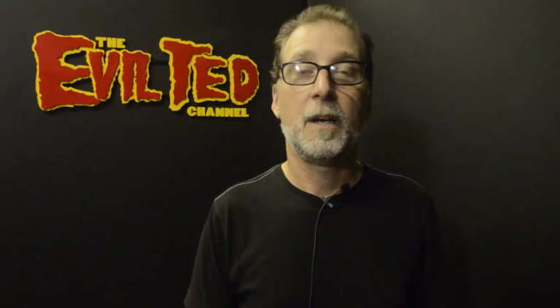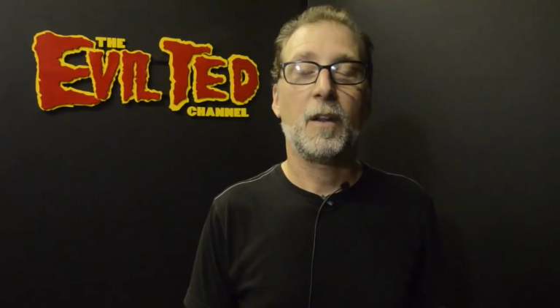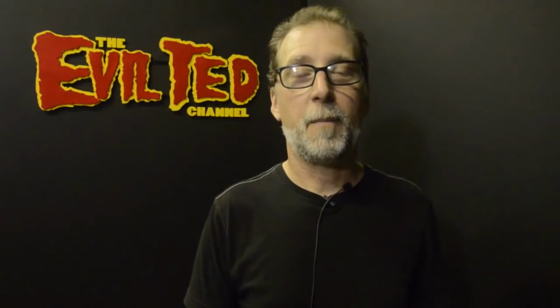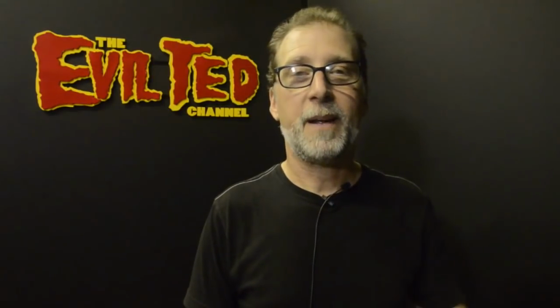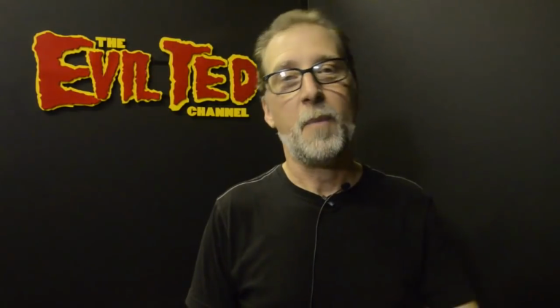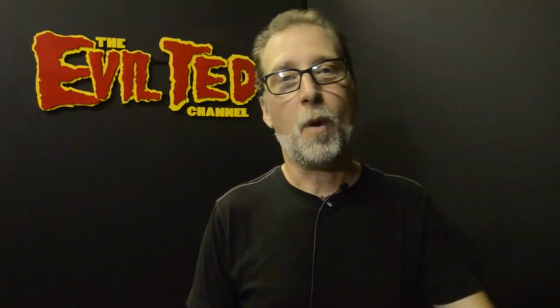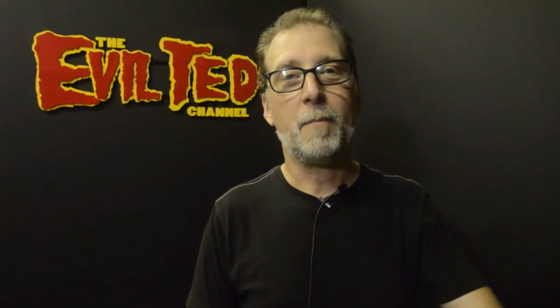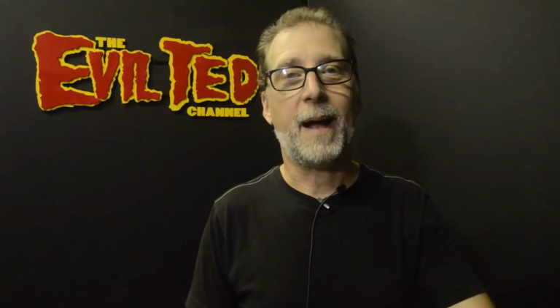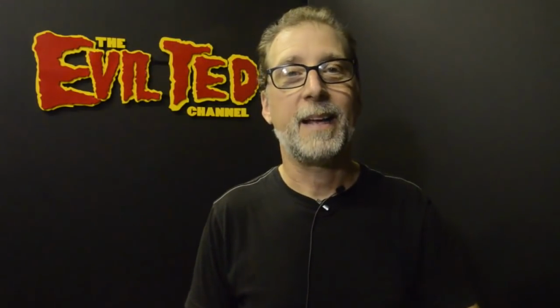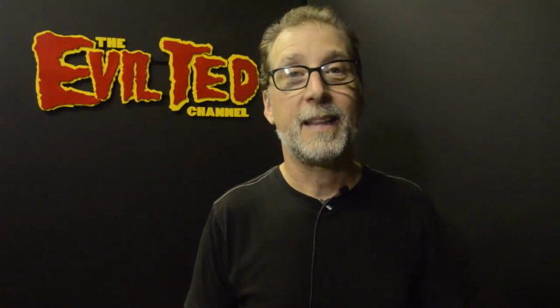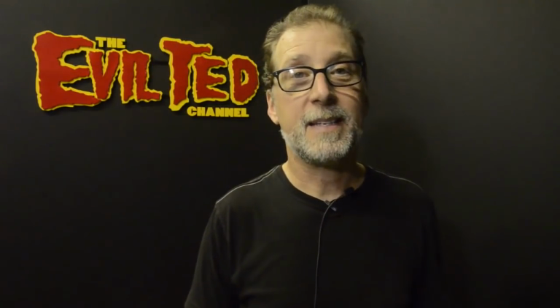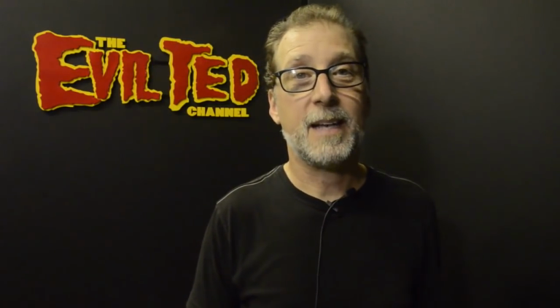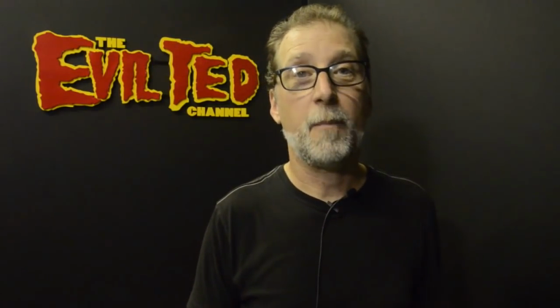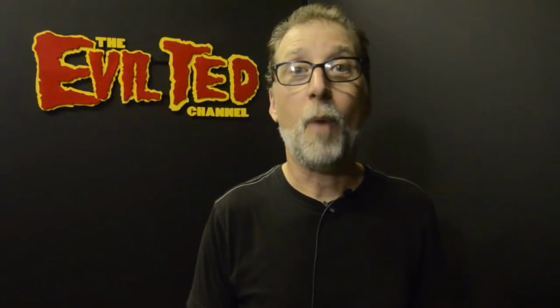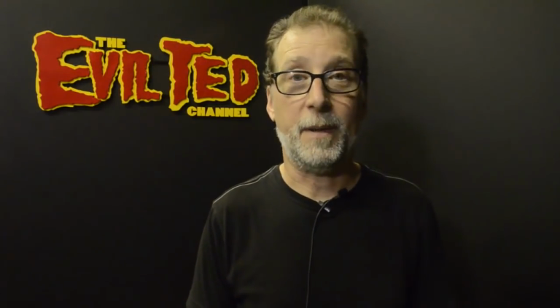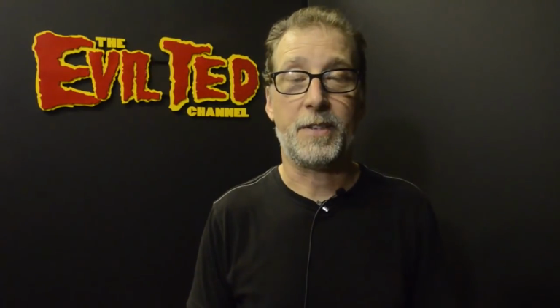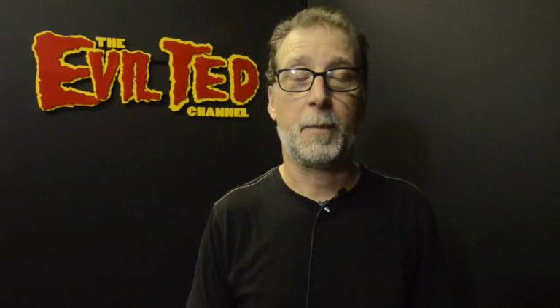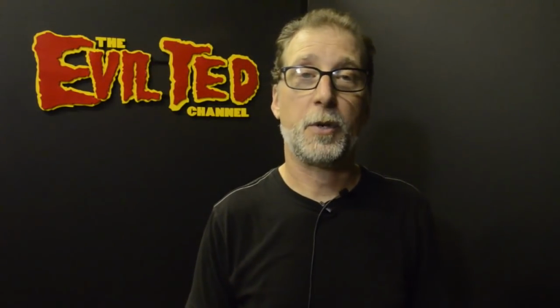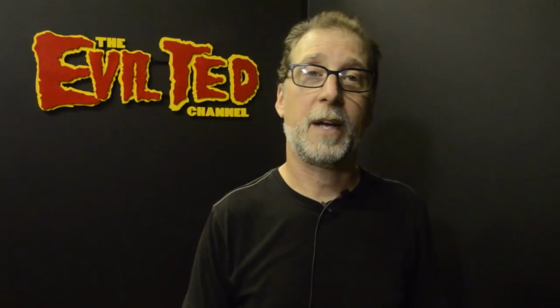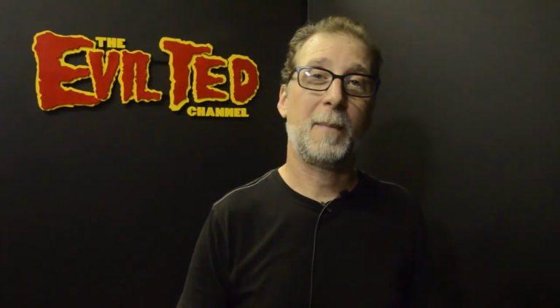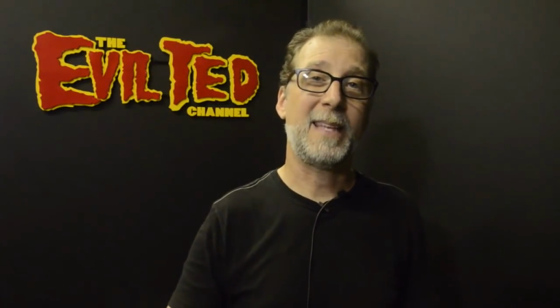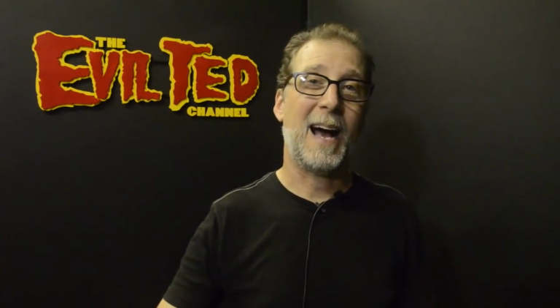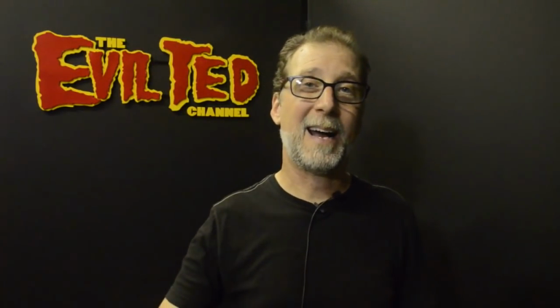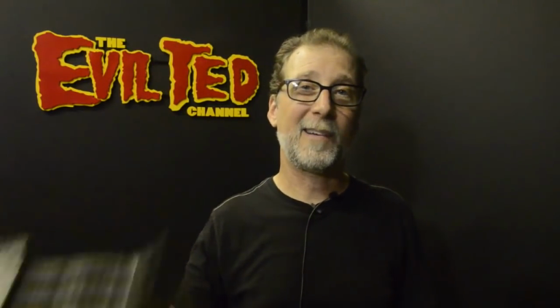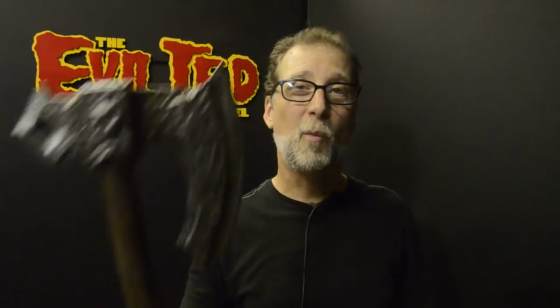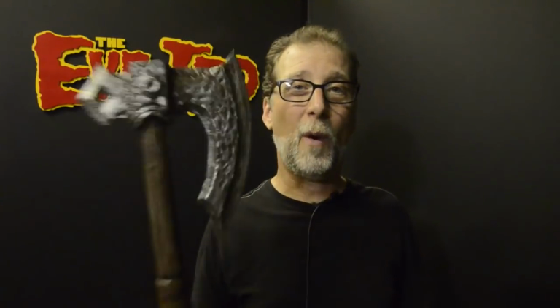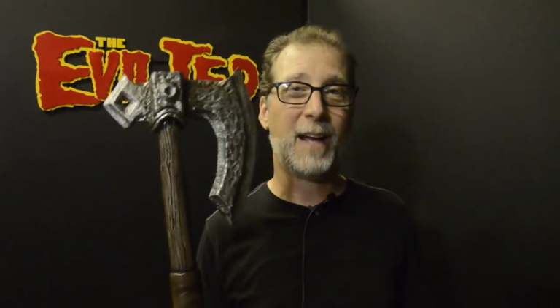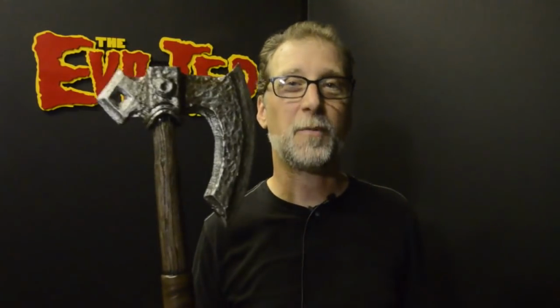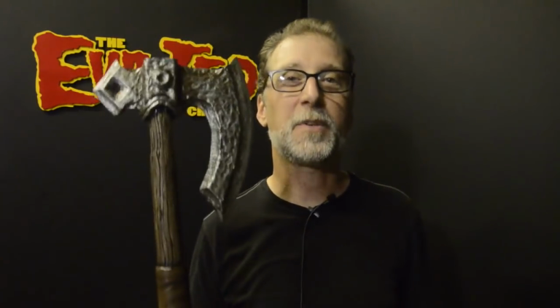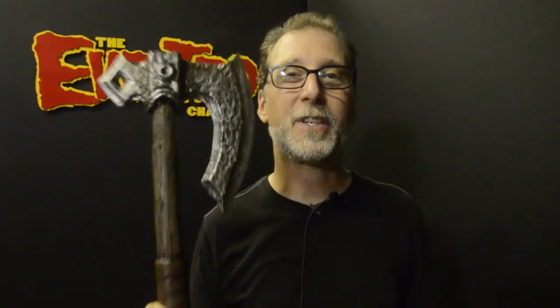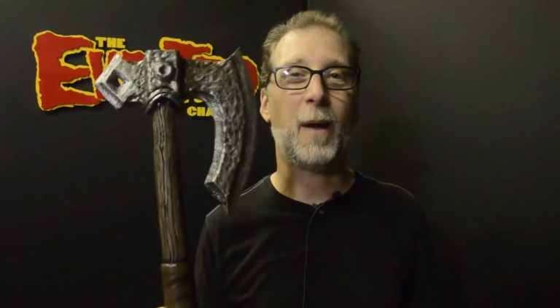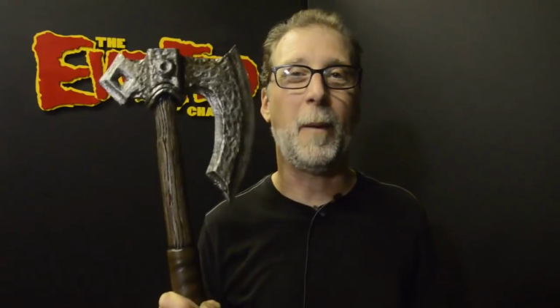Hello everybody, welcome back. This time, weapons. I'm going to show you guys how to make the Iron War Axe from Skyrim.